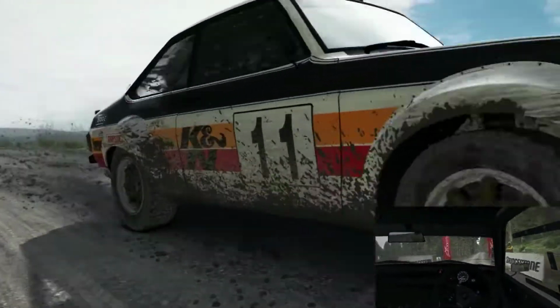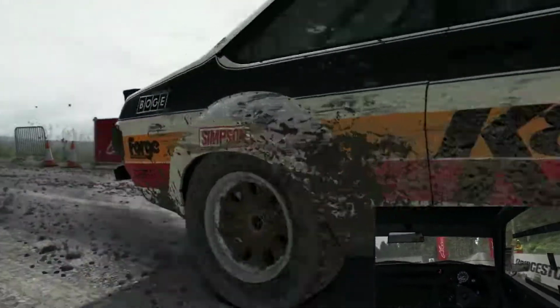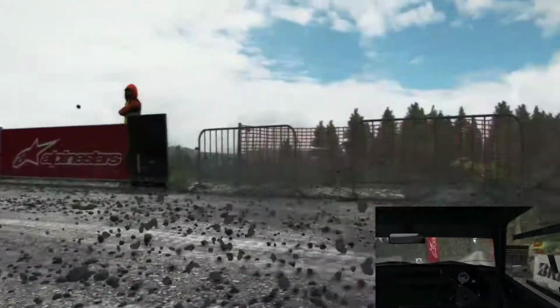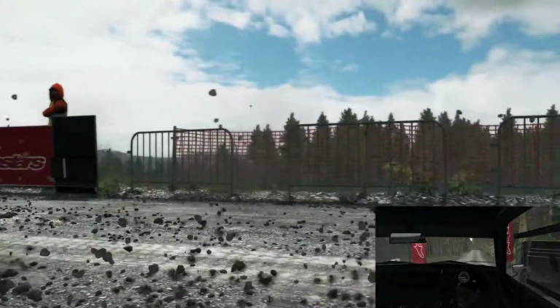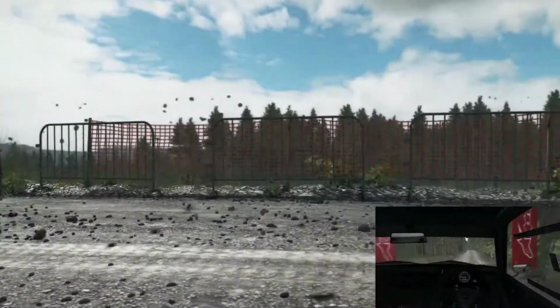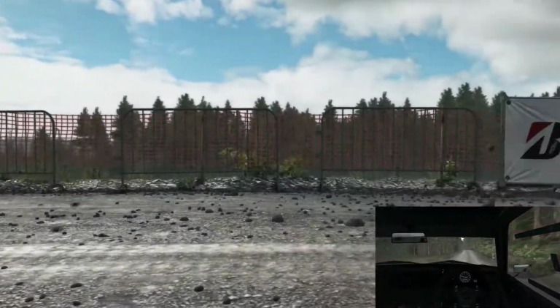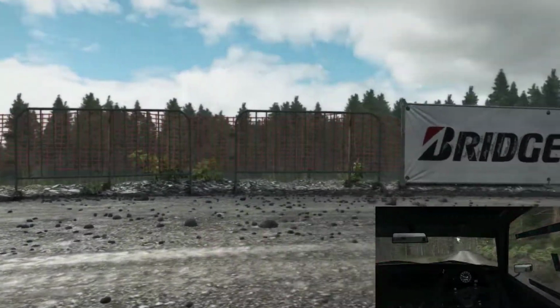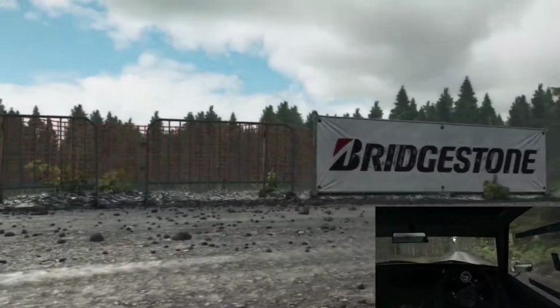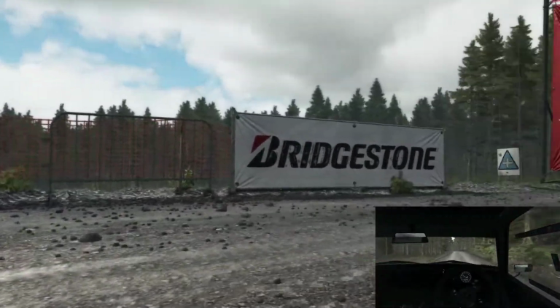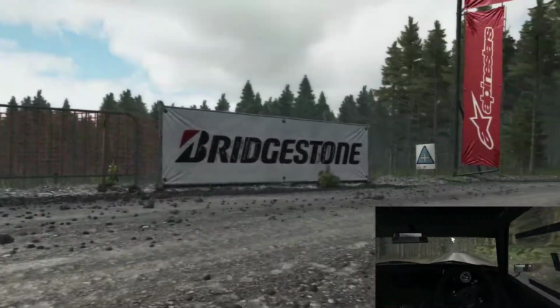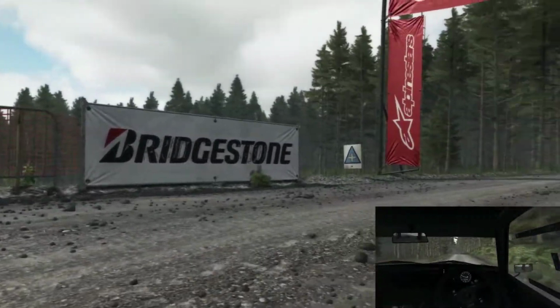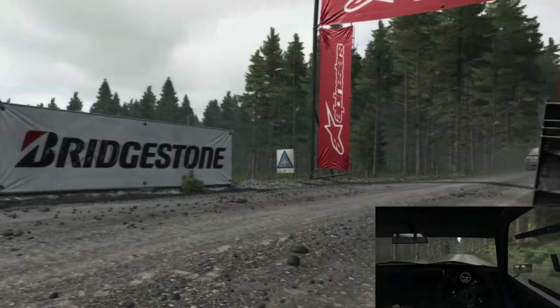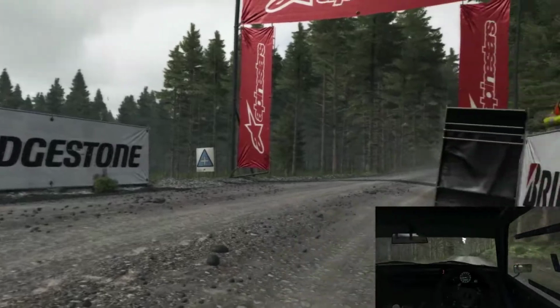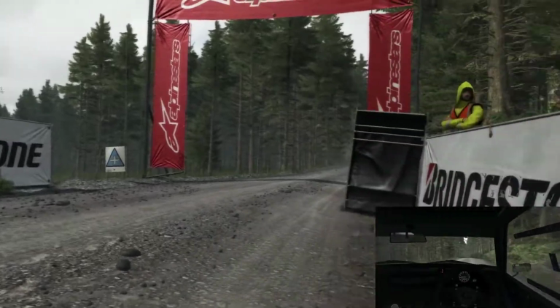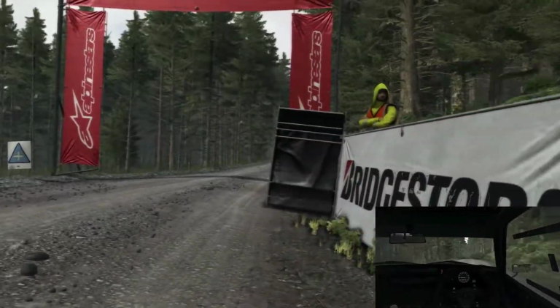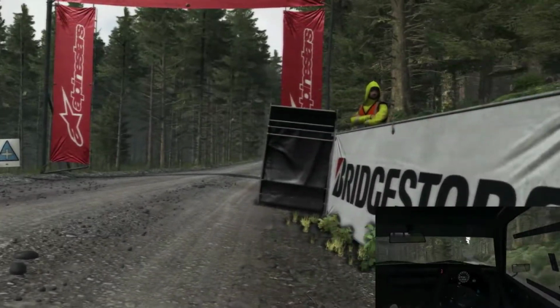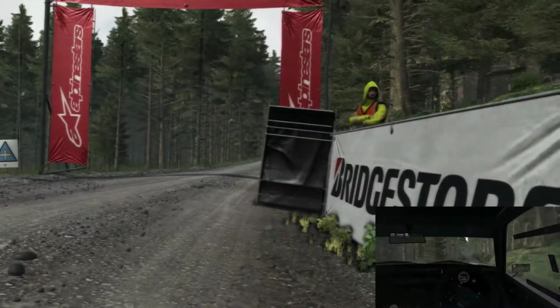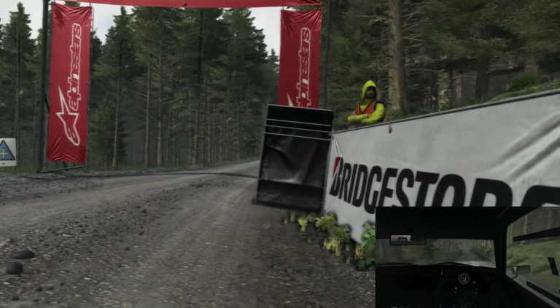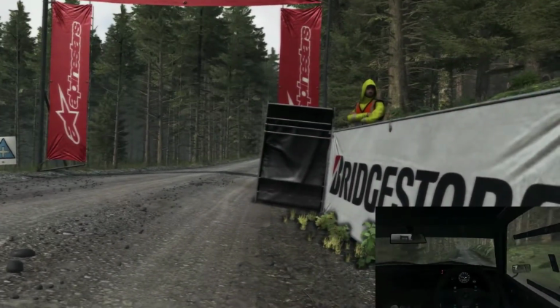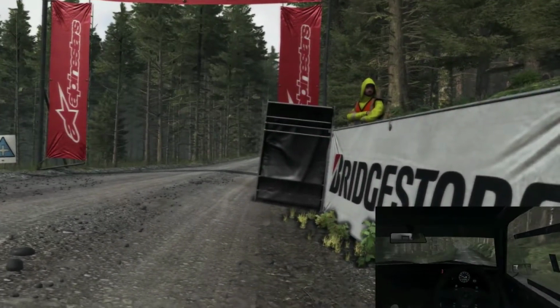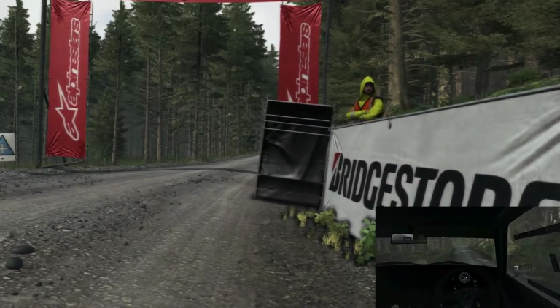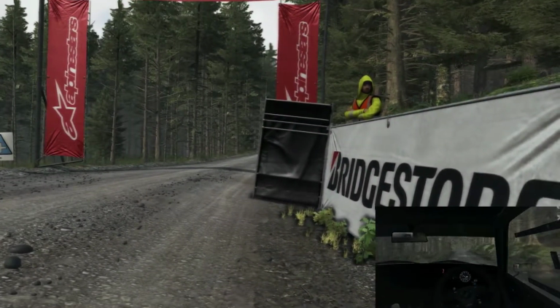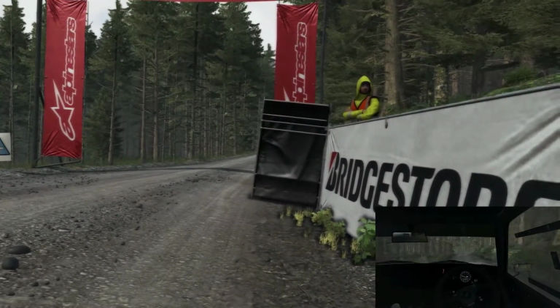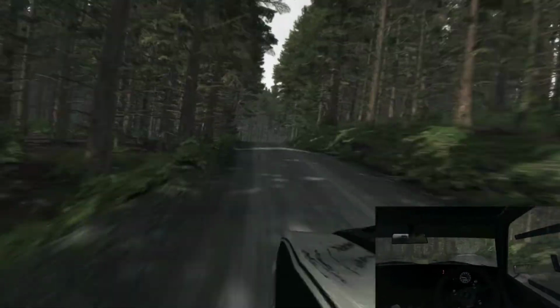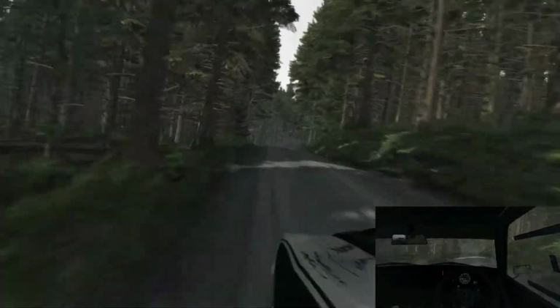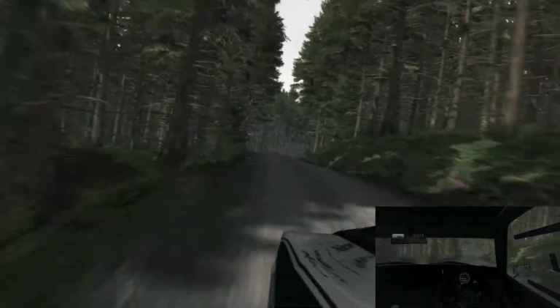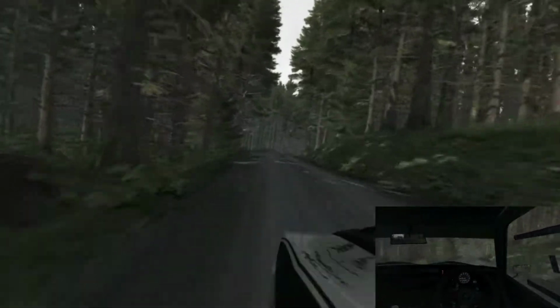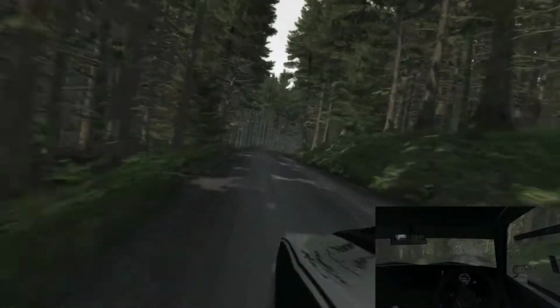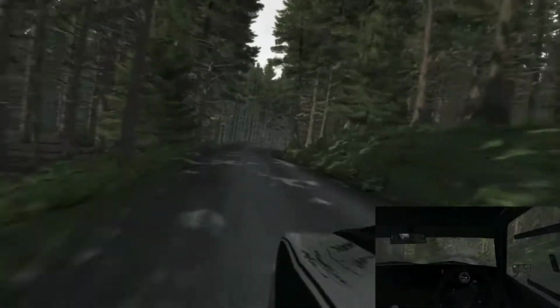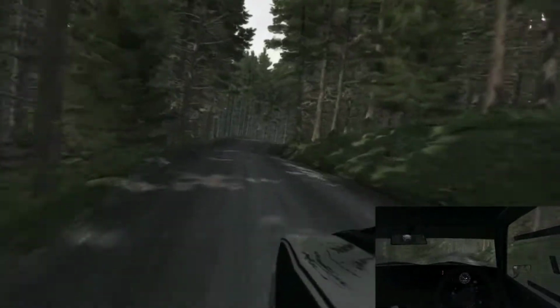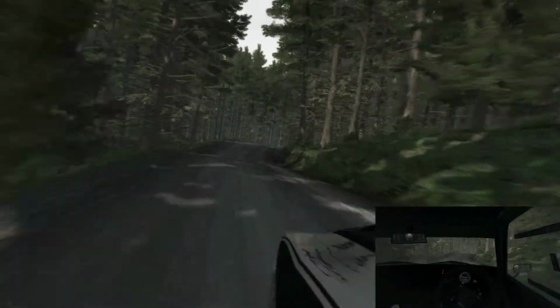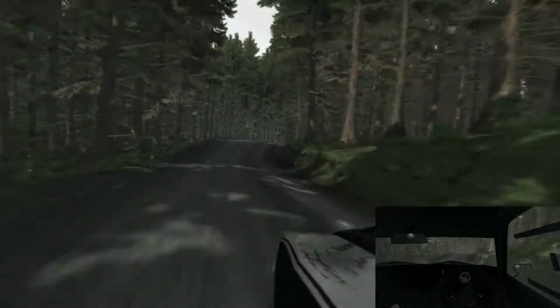60 over crest, caution, keep left over crest, down, into right 4 long, into left 1 long.